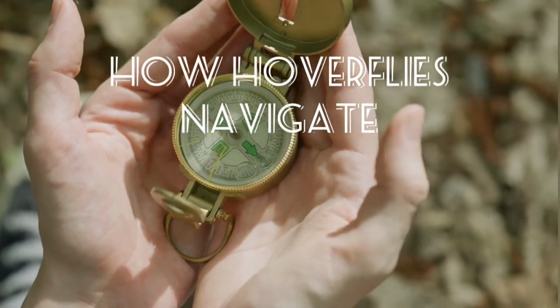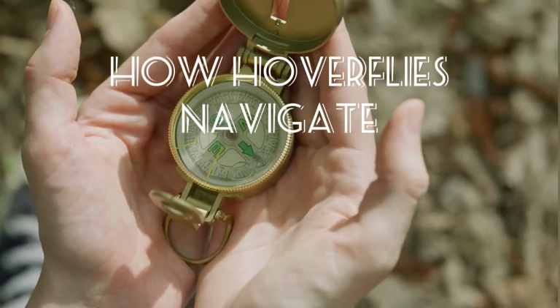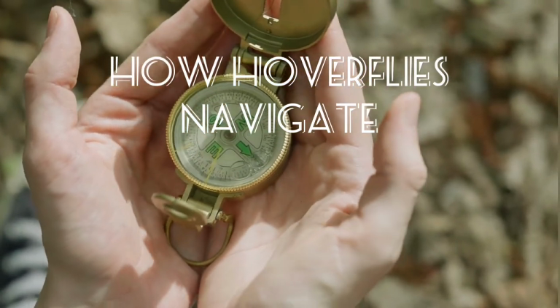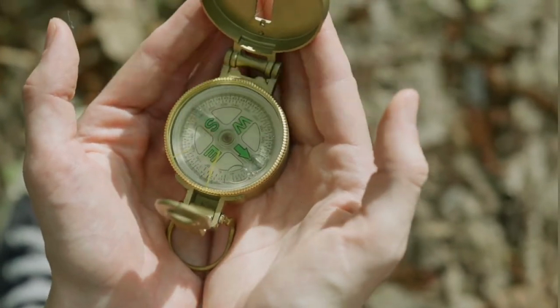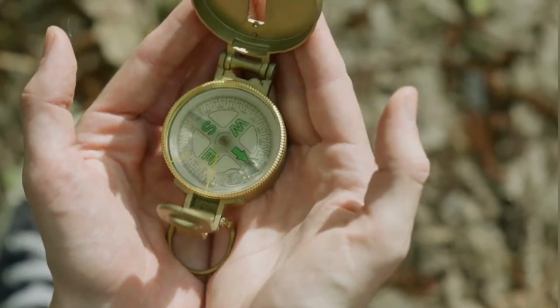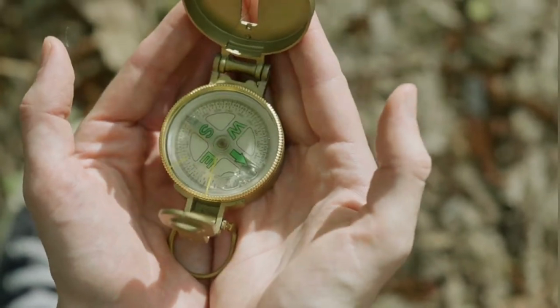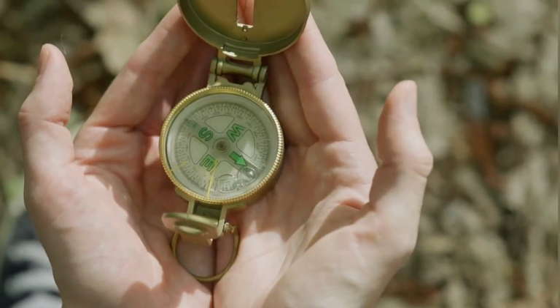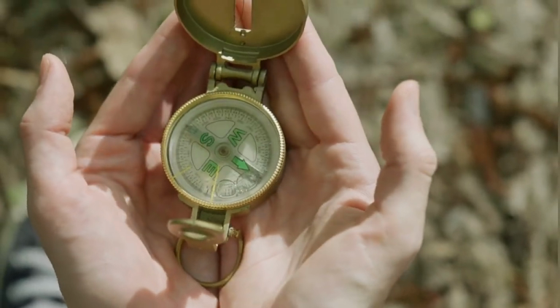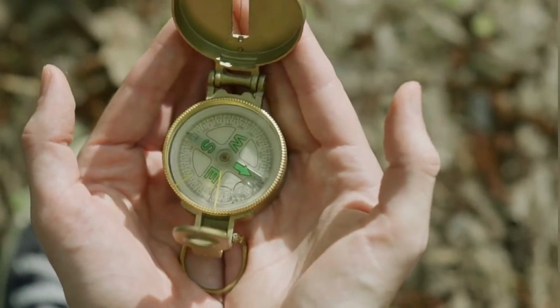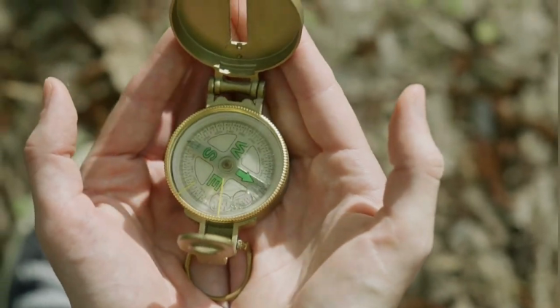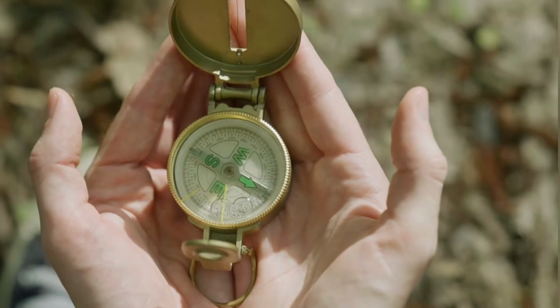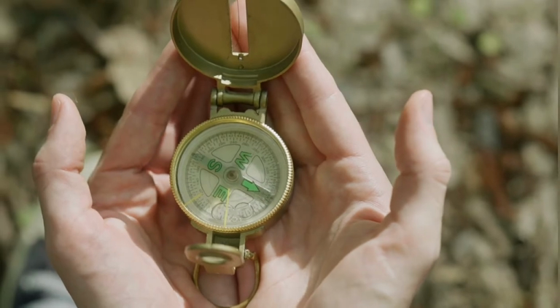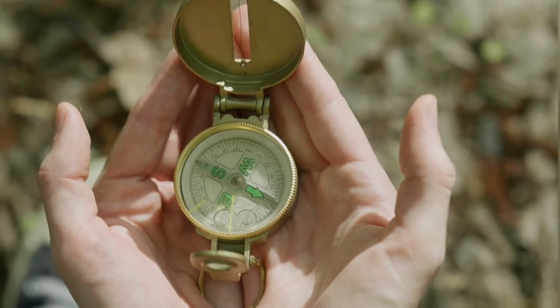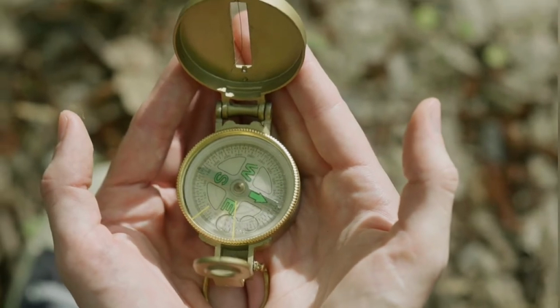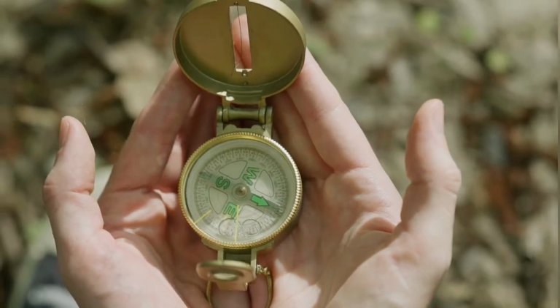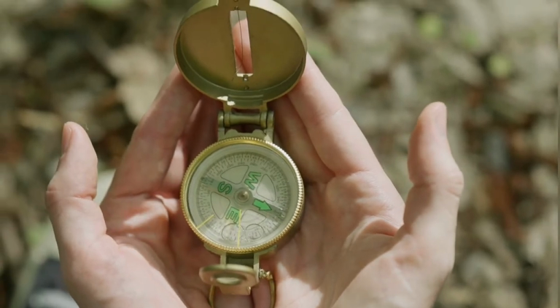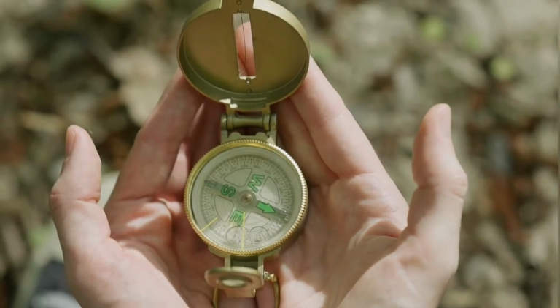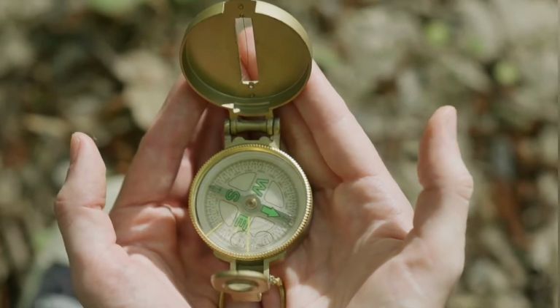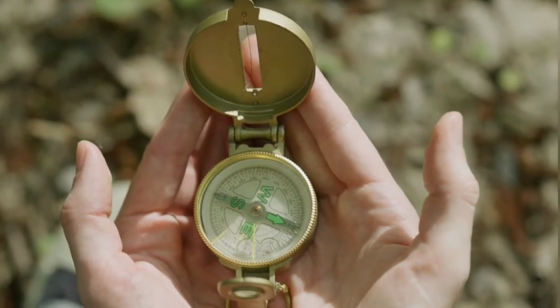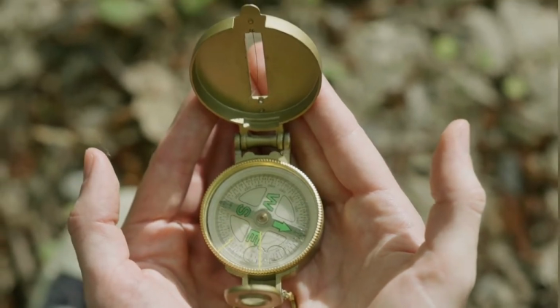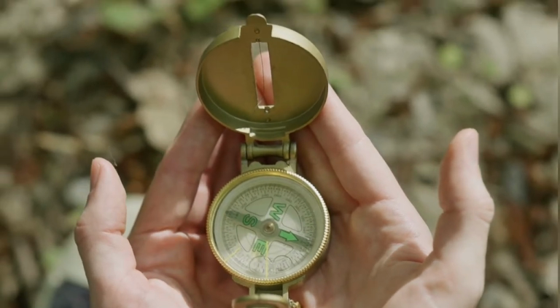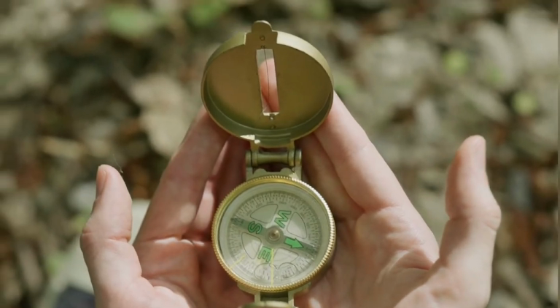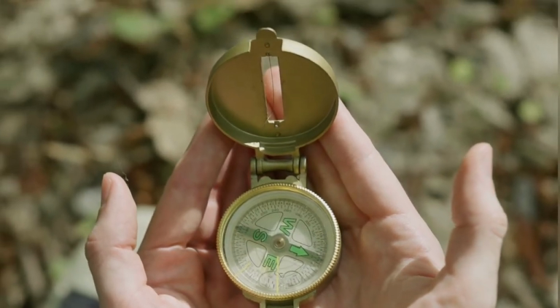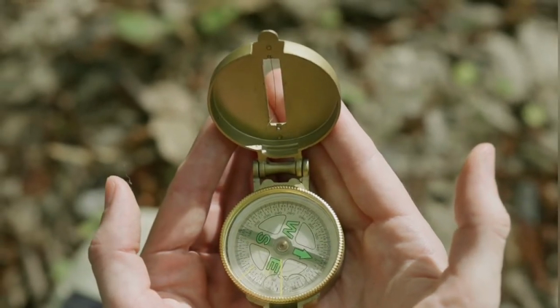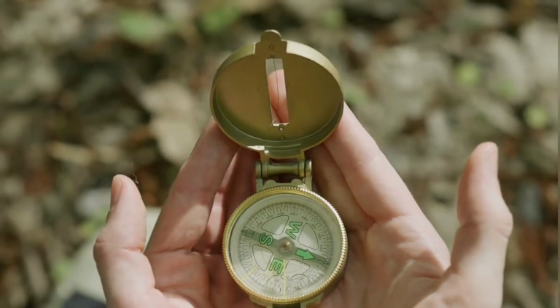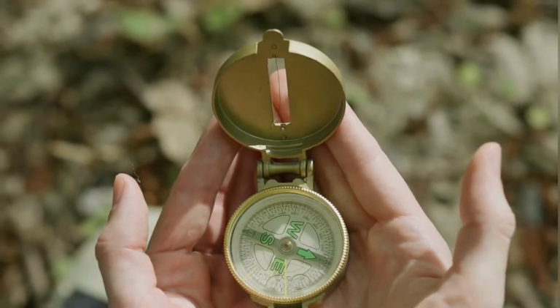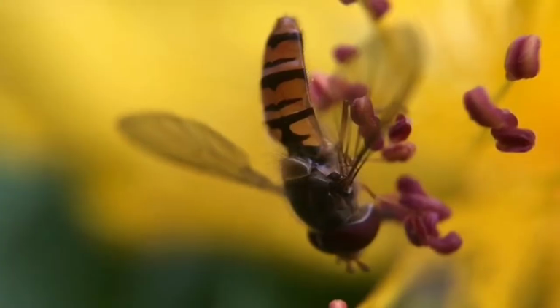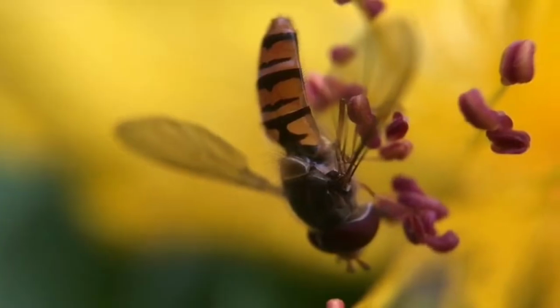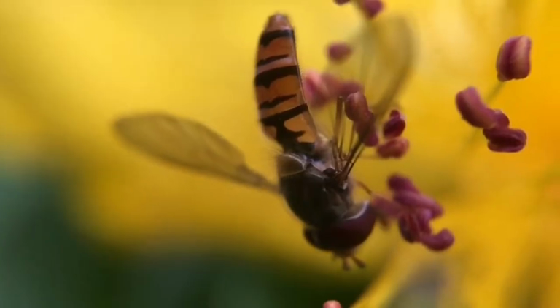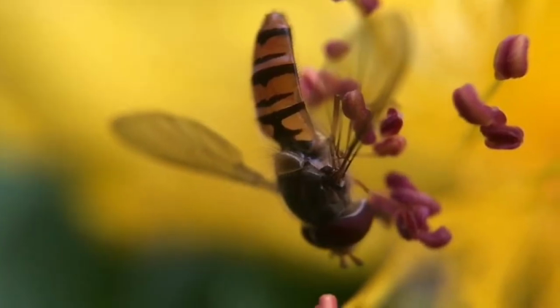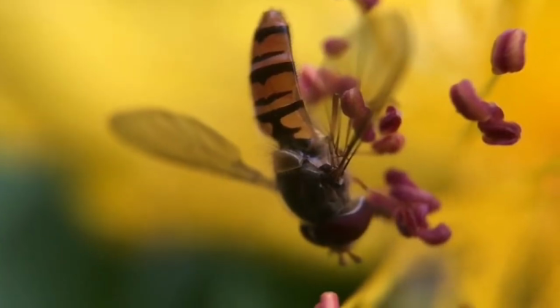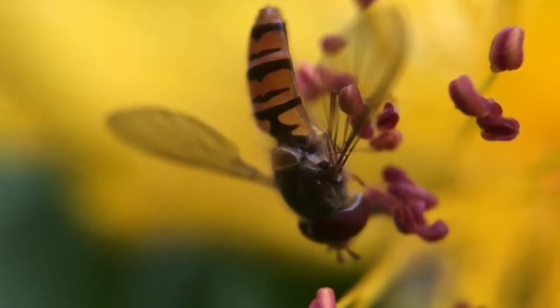Hoverflies use a time-compensated sun compass to orientate during autumn migration.